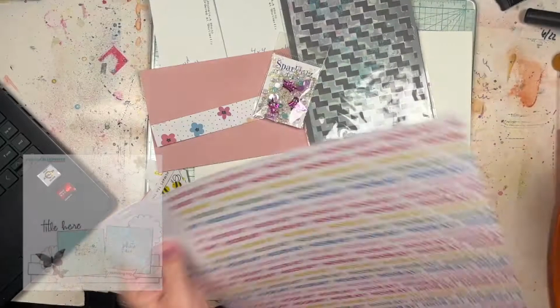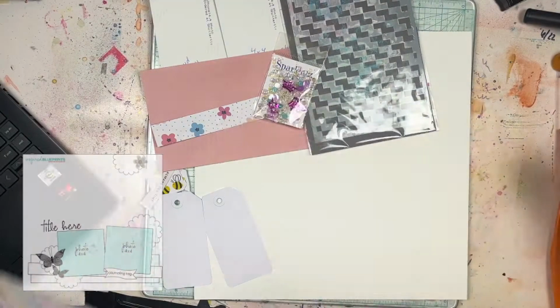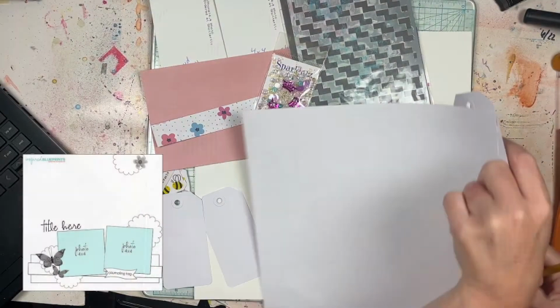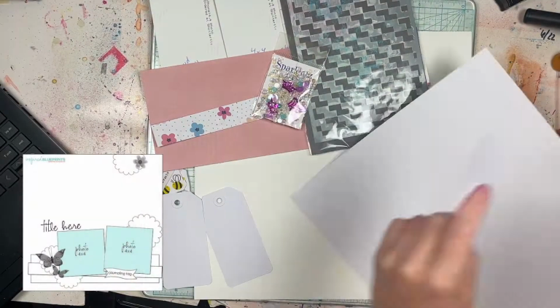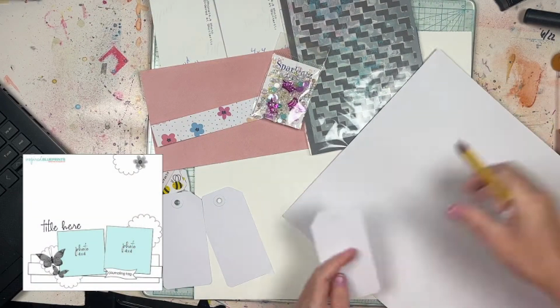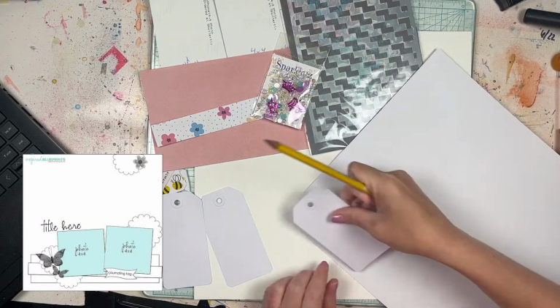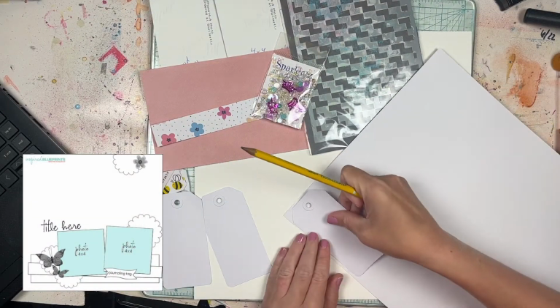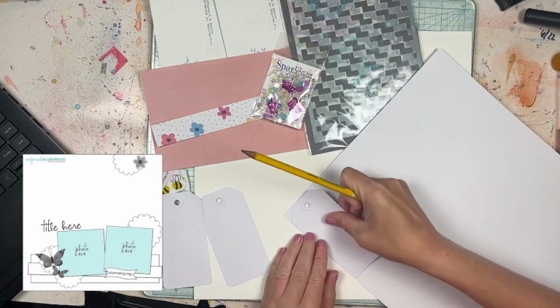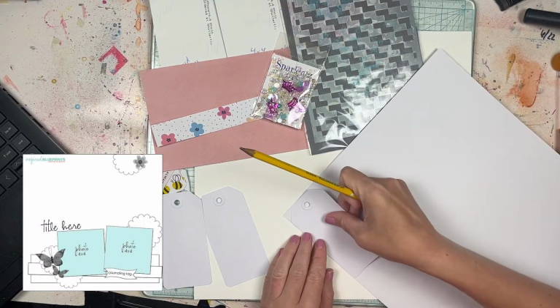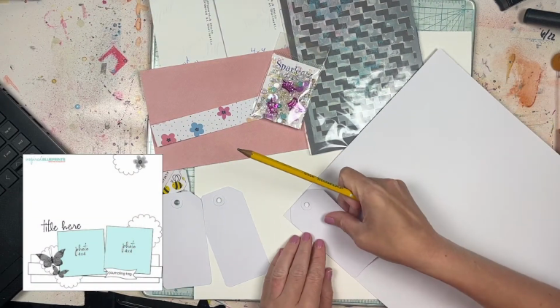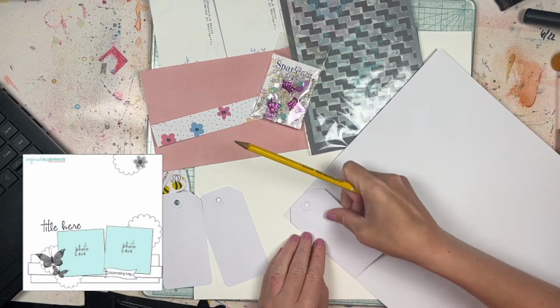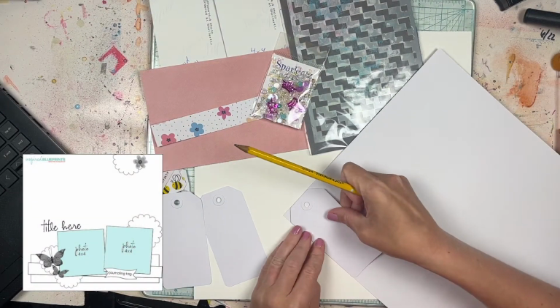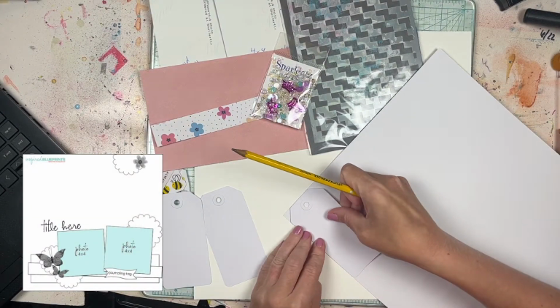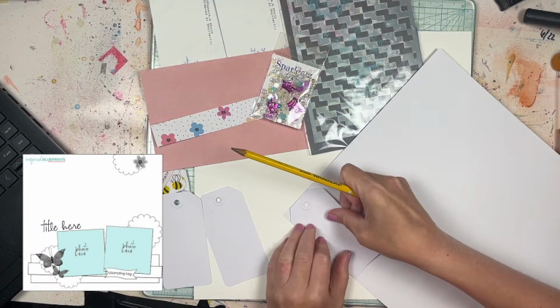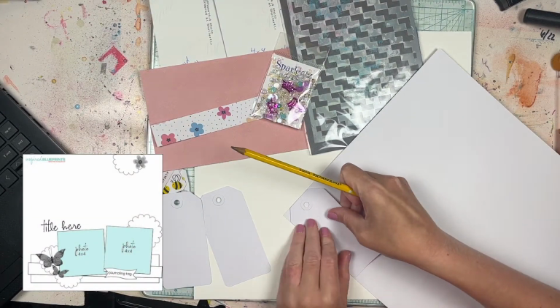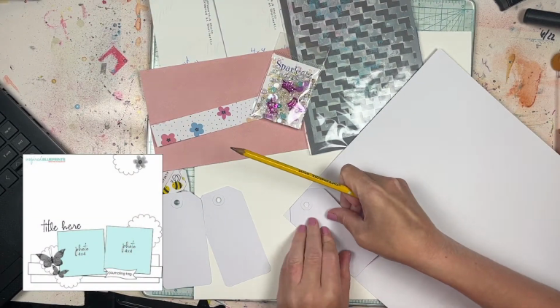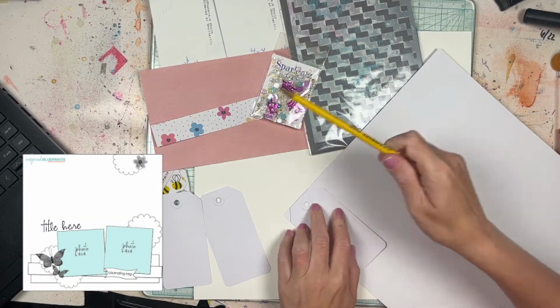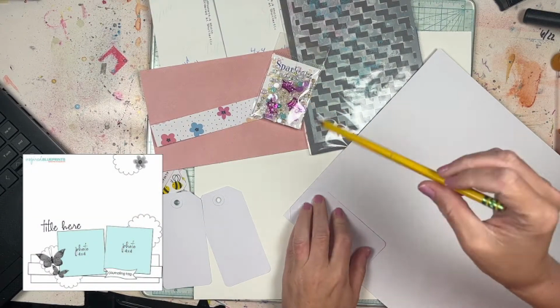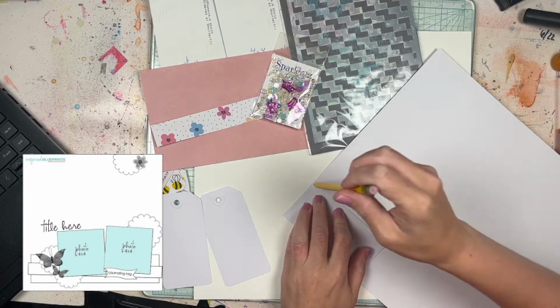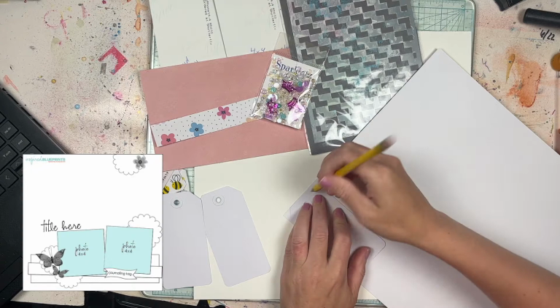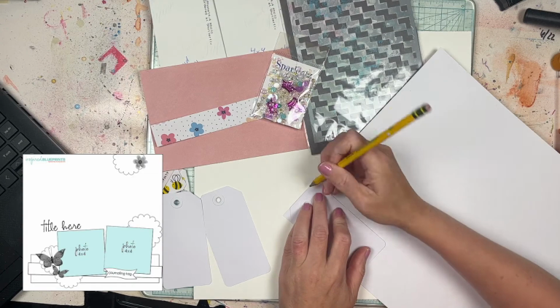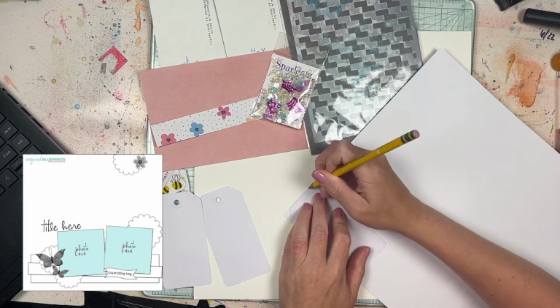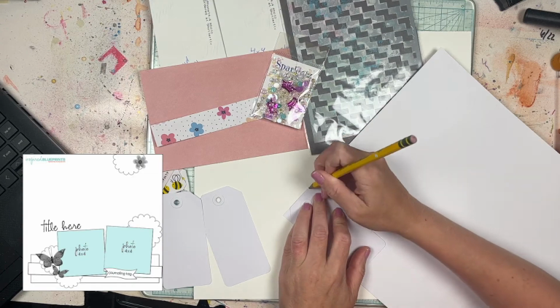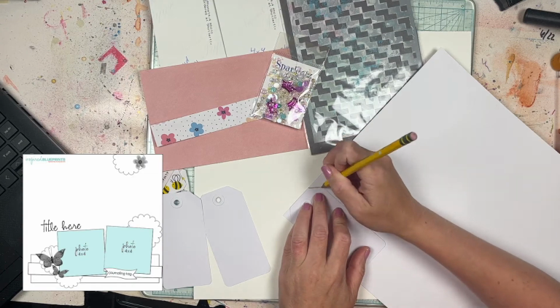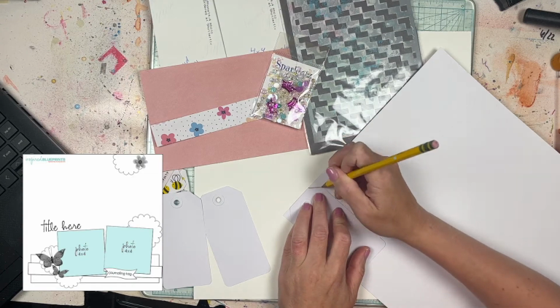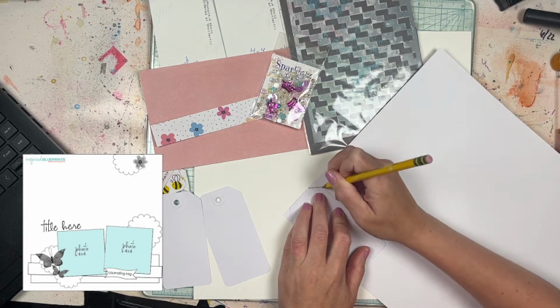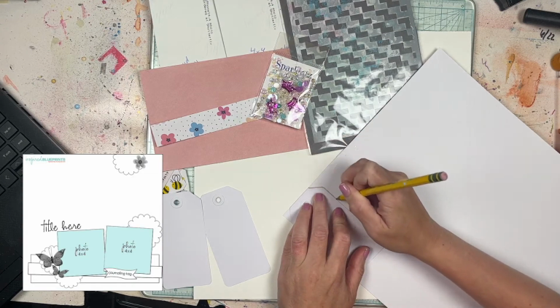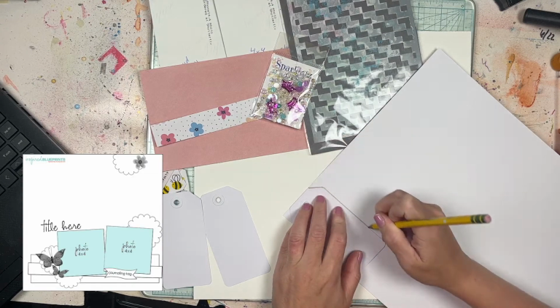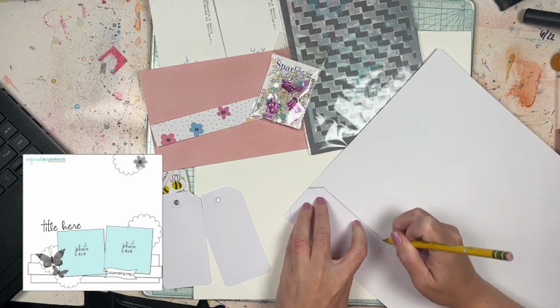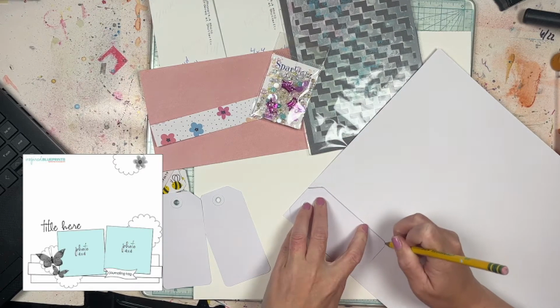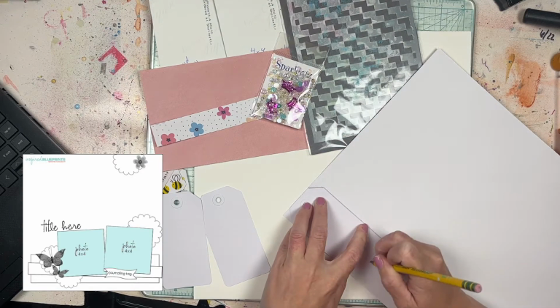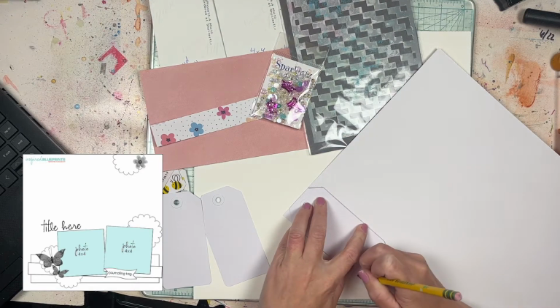Hey everyone, it's Laurie from Cook Scrap Craft and welcome to today's scrapbook process video.